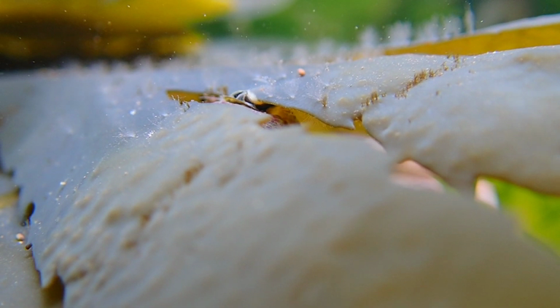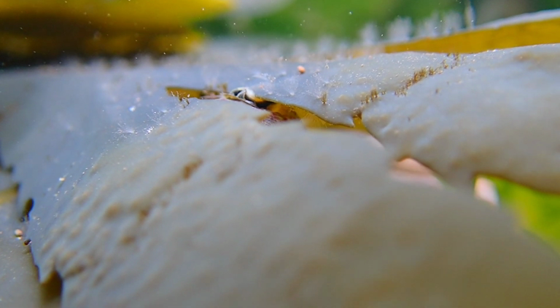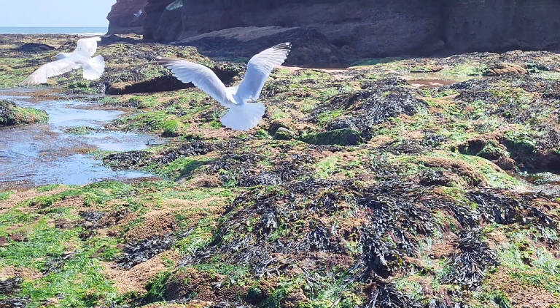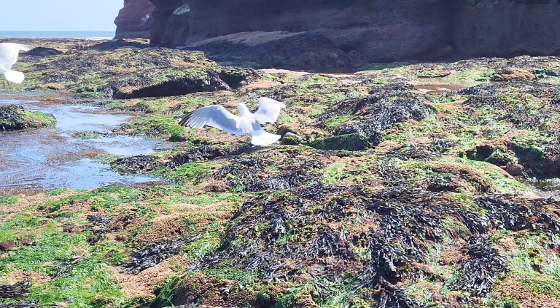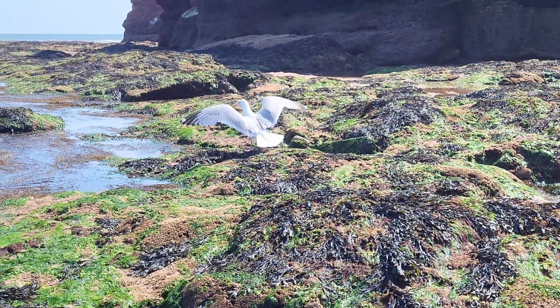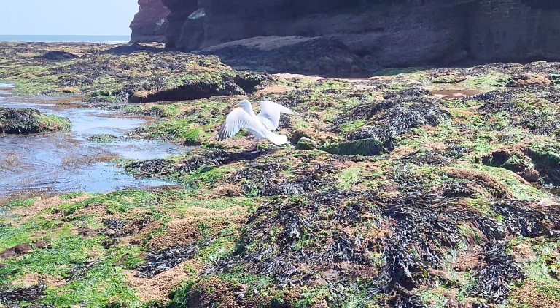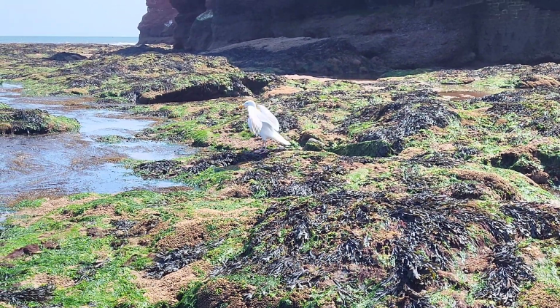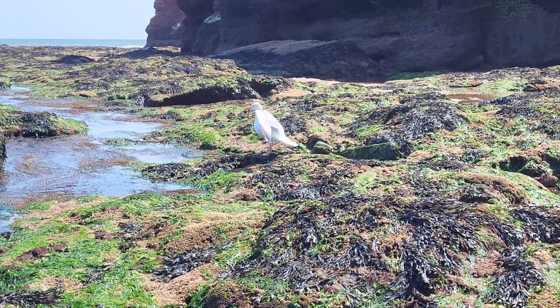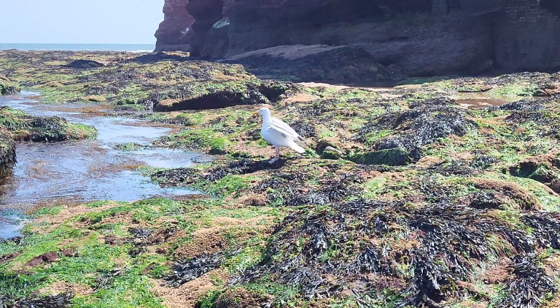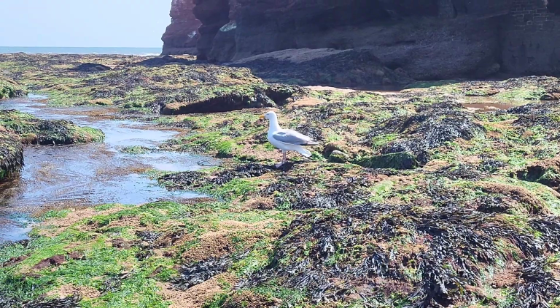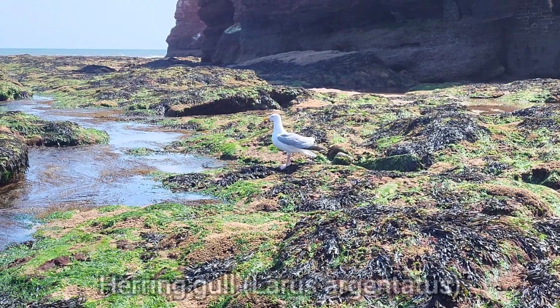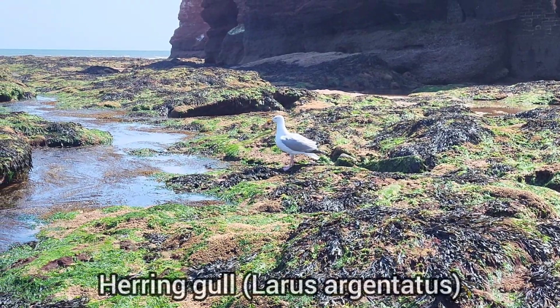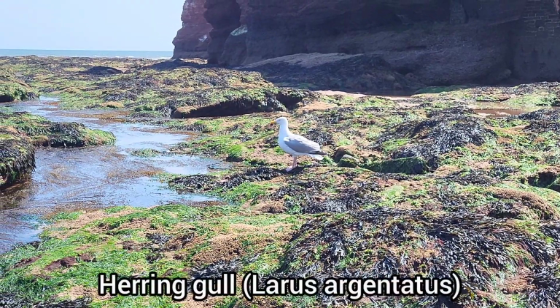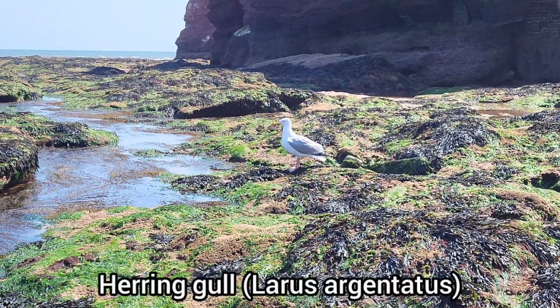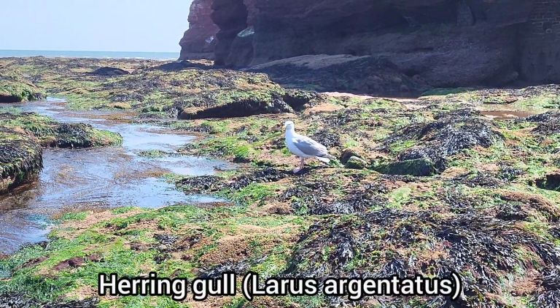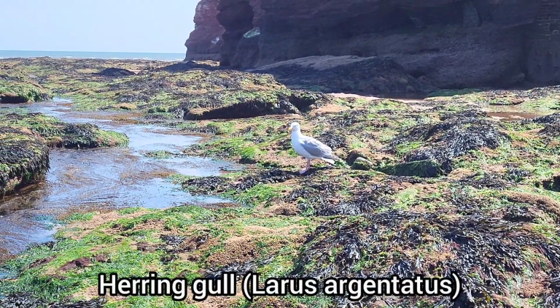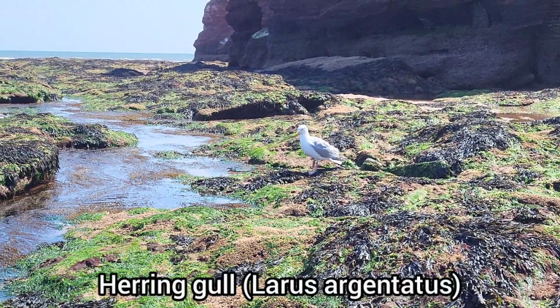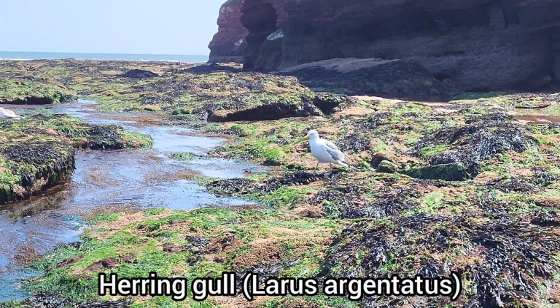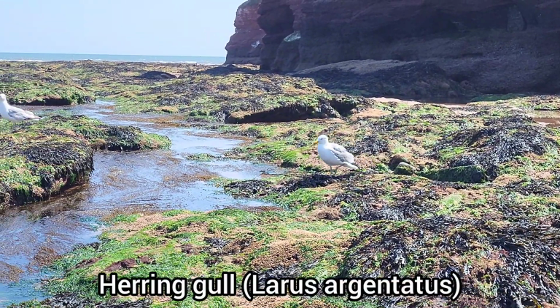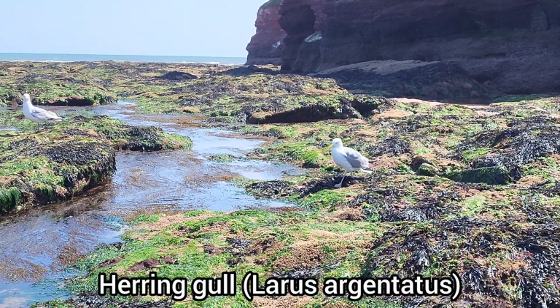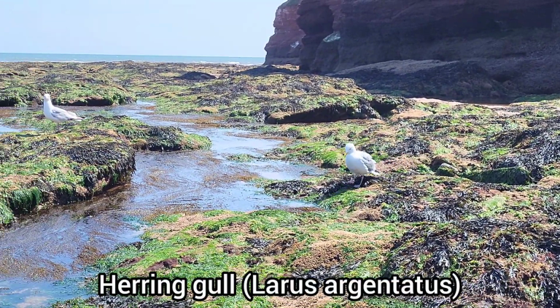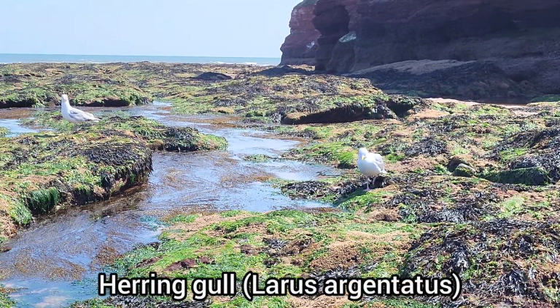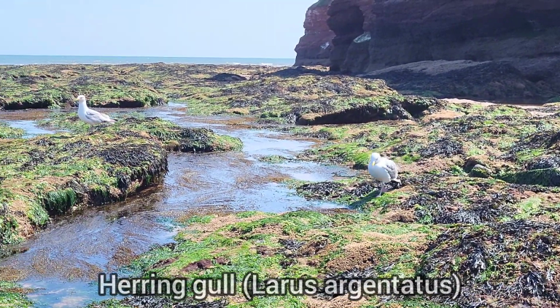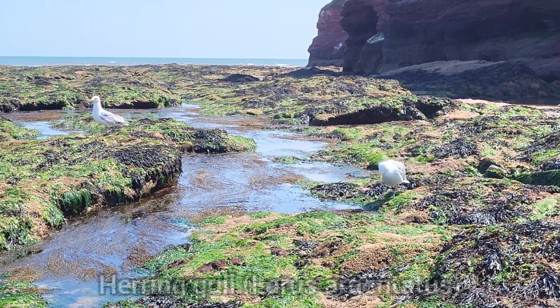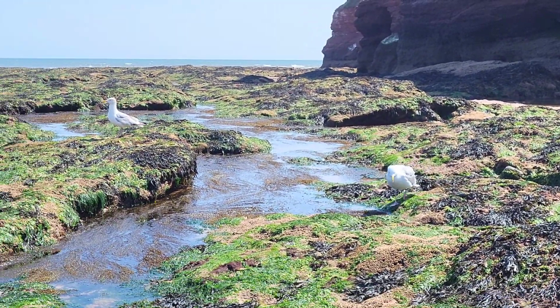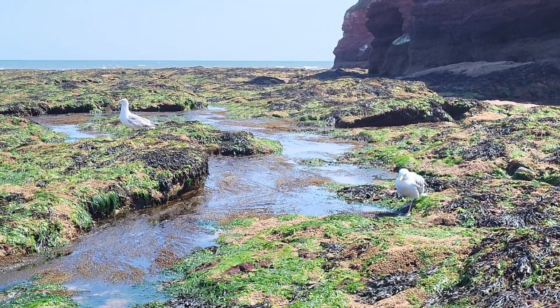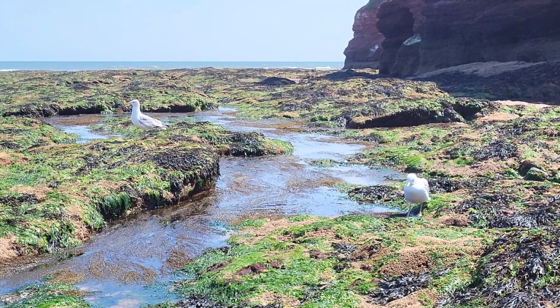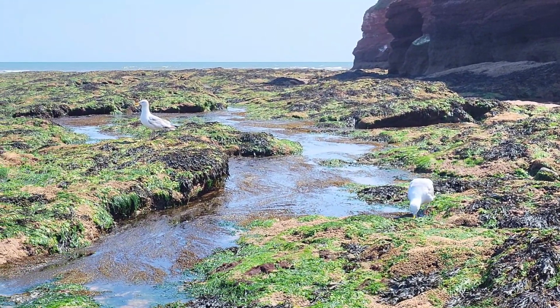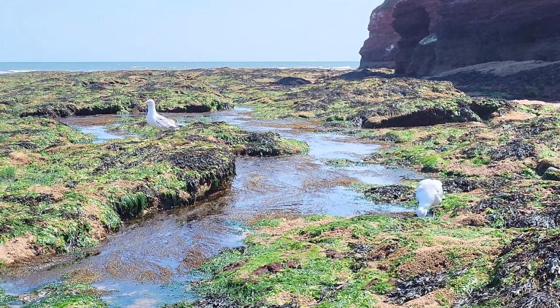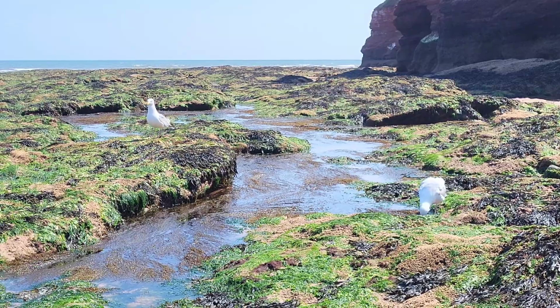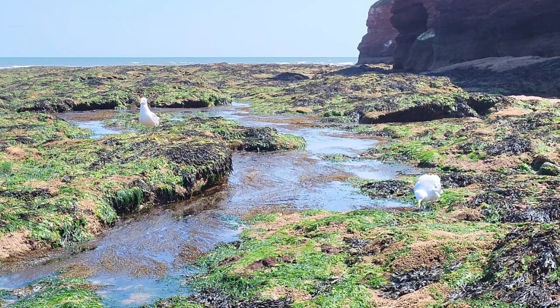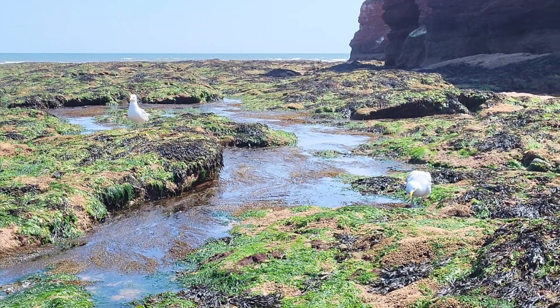Although many people hate seagulls, I often enjoy watching them foraging for food in and around the rock pools.